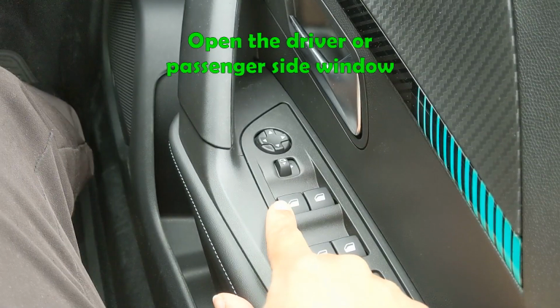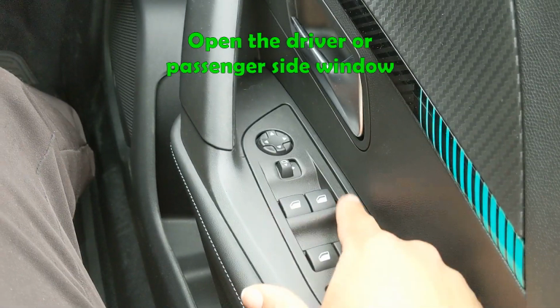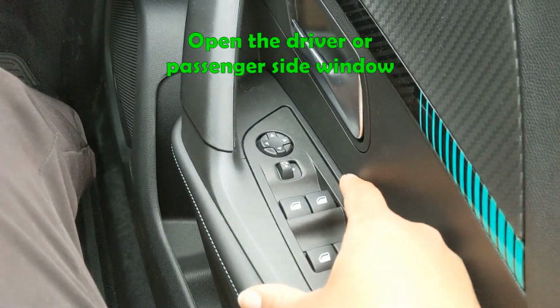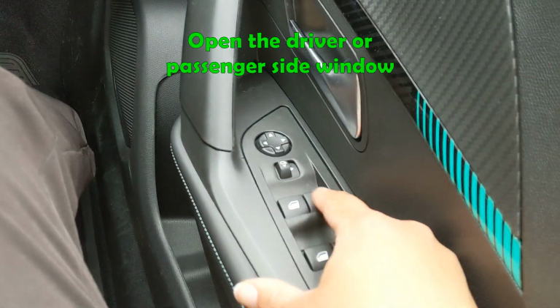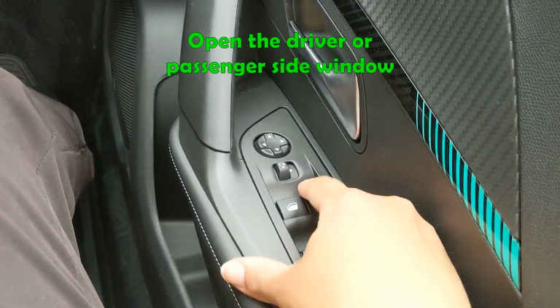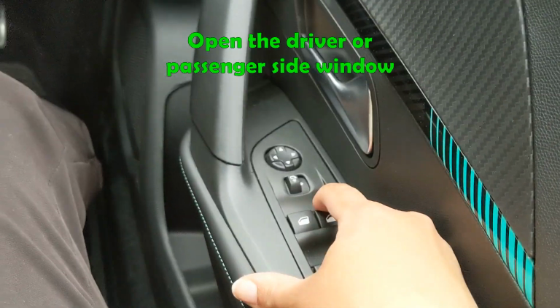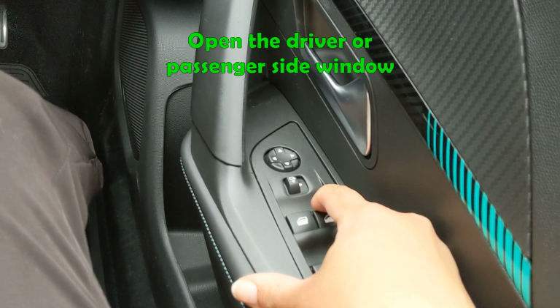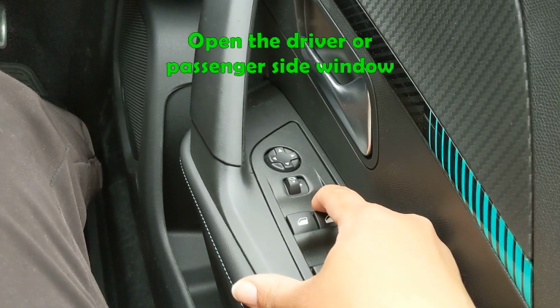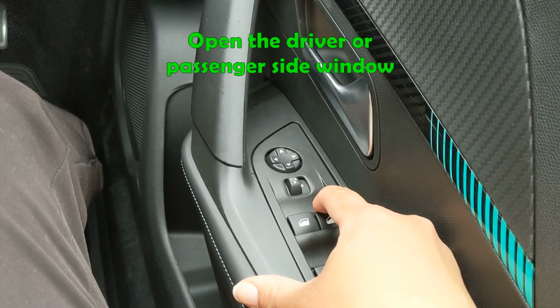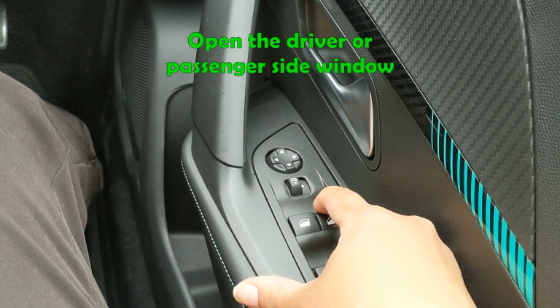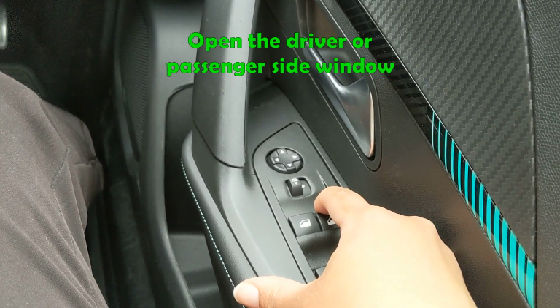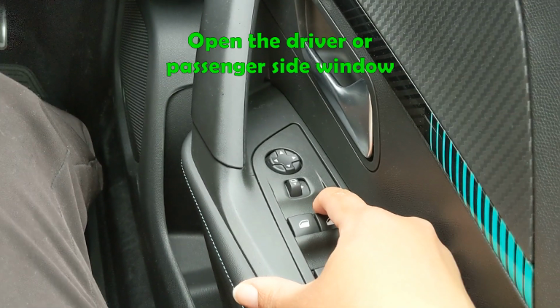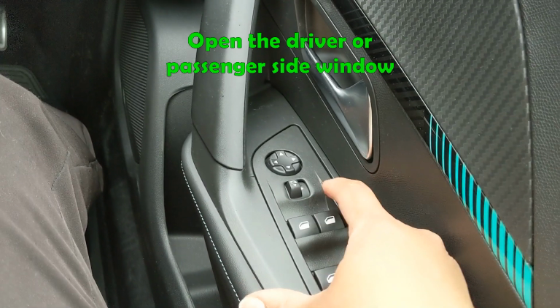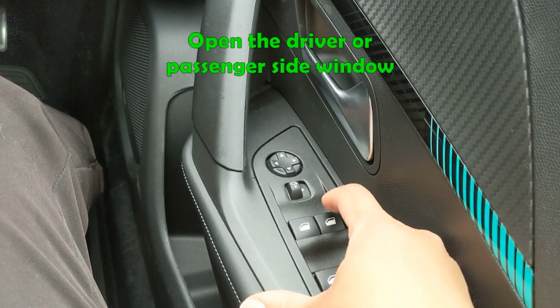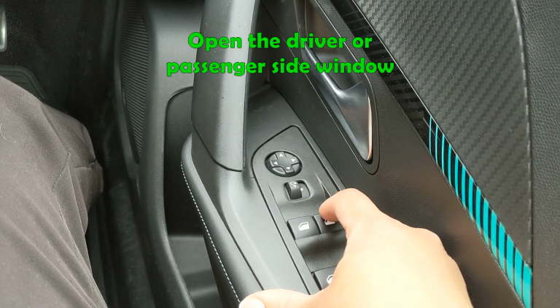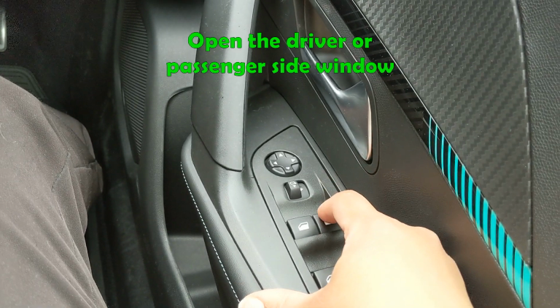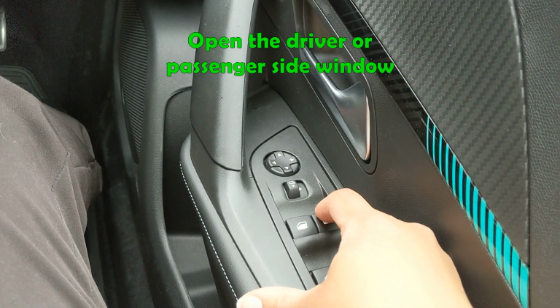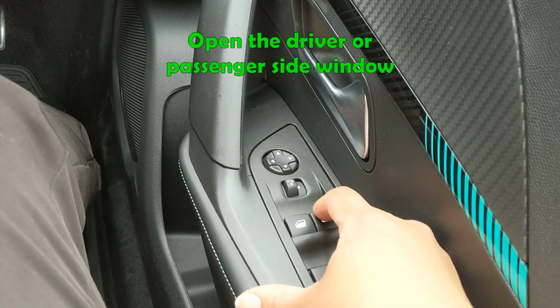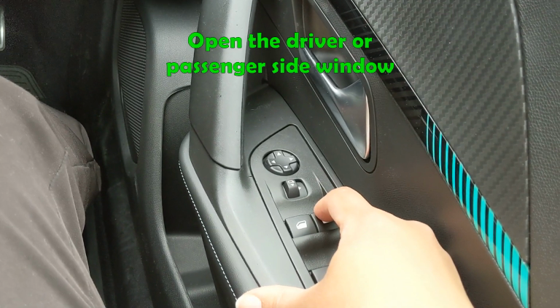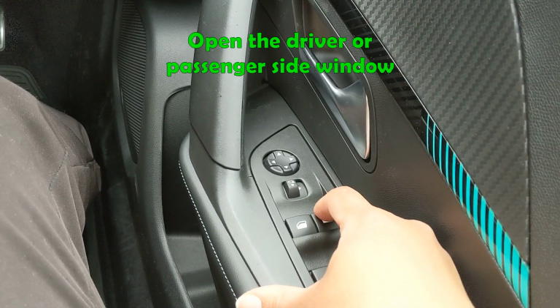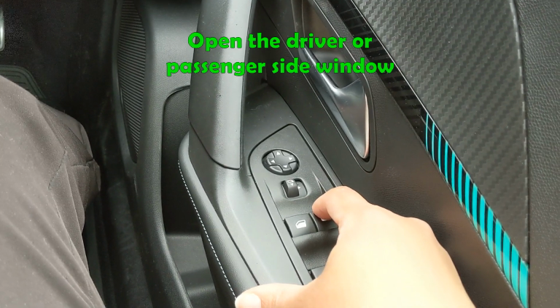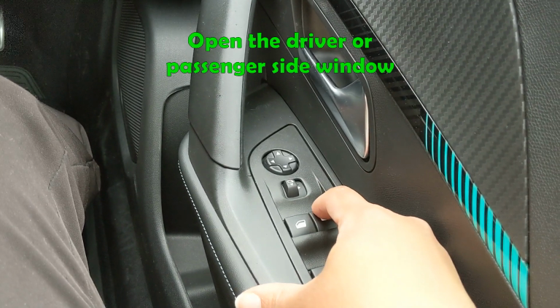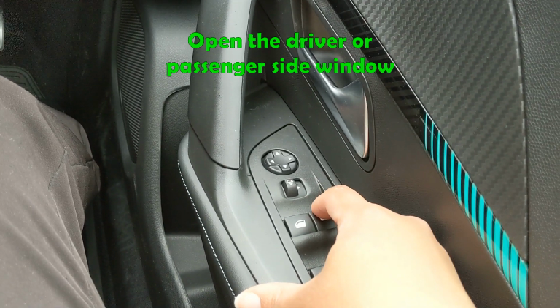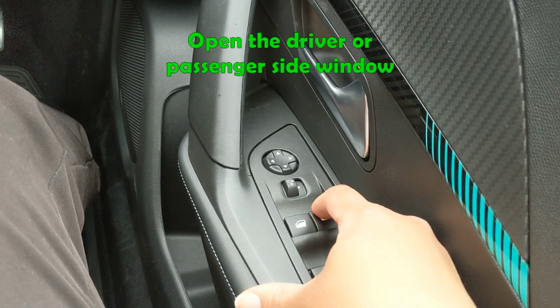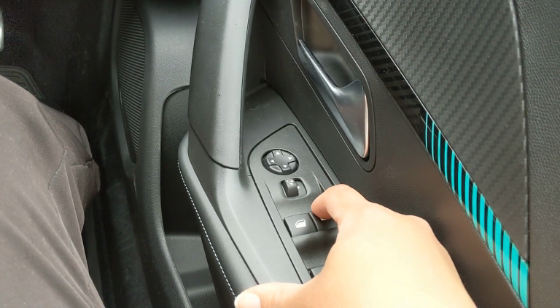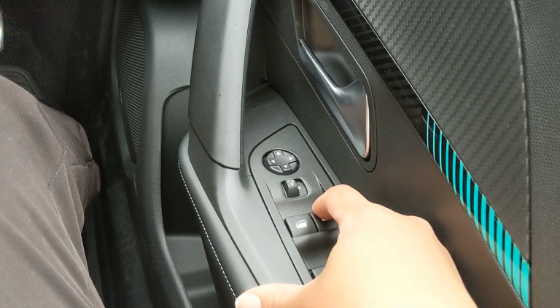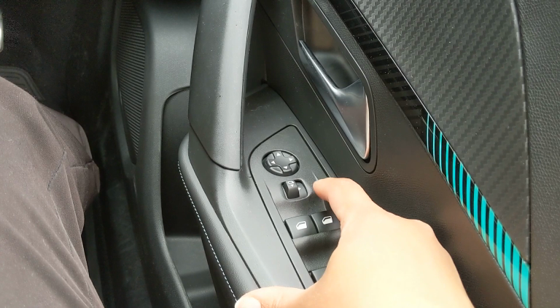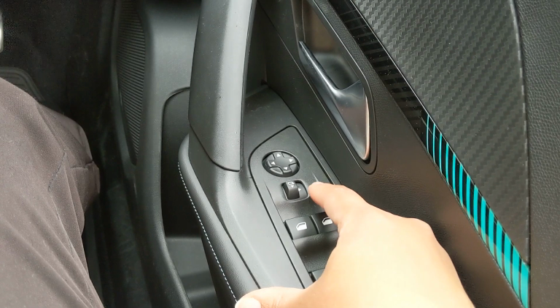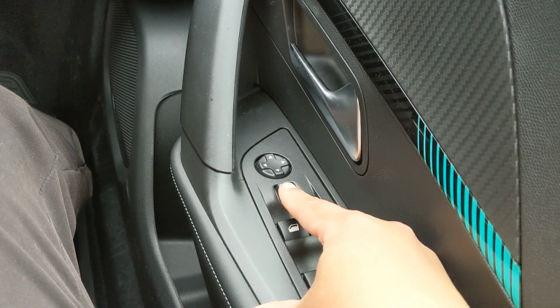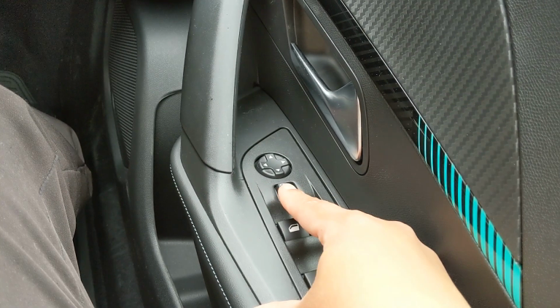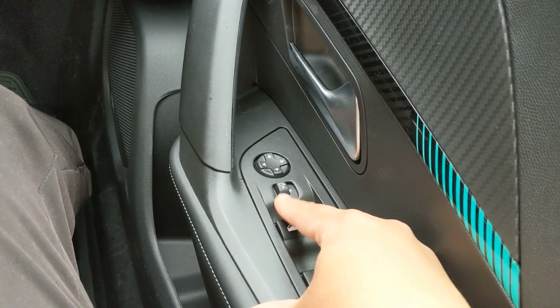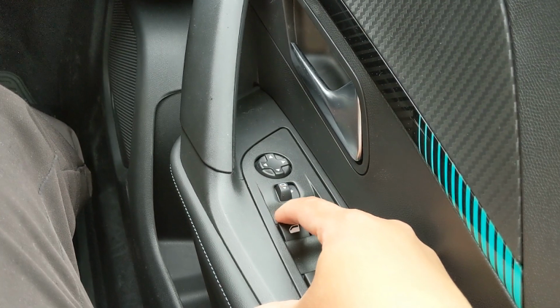You may be asked to open the driver or the passenger side window. To do that you simply push the button down to open it and you pull it back up to close it.